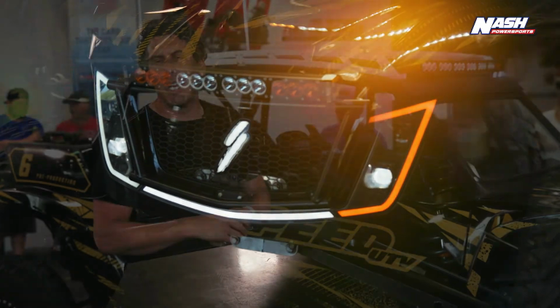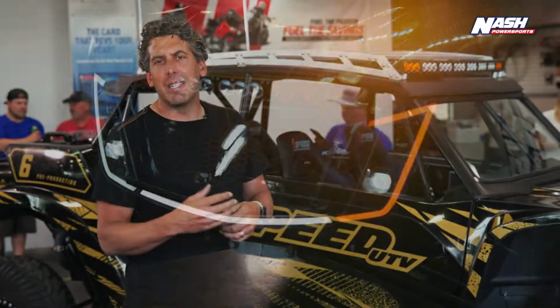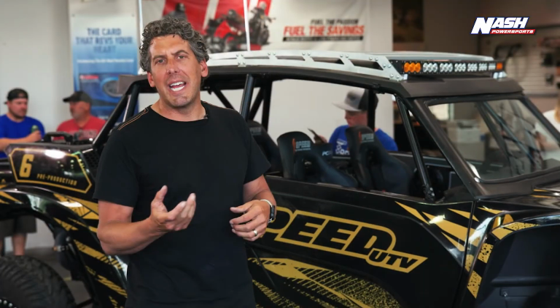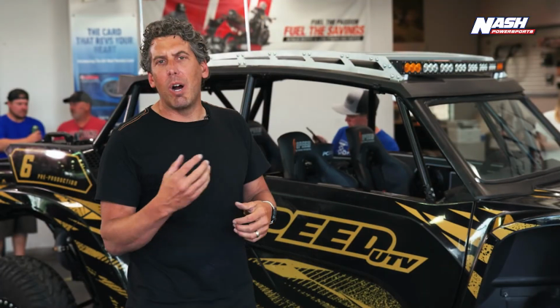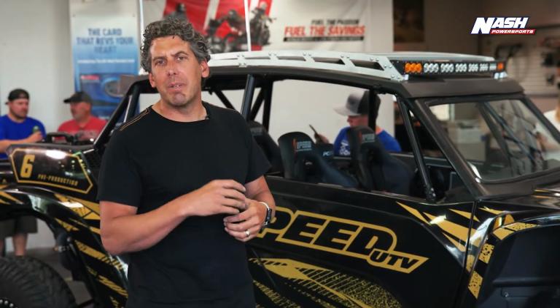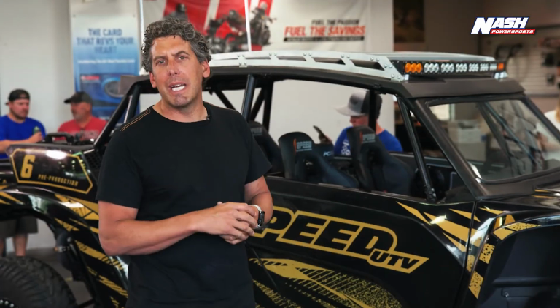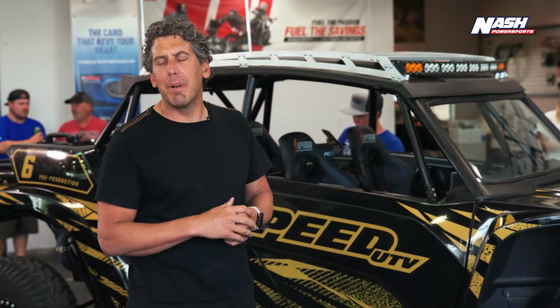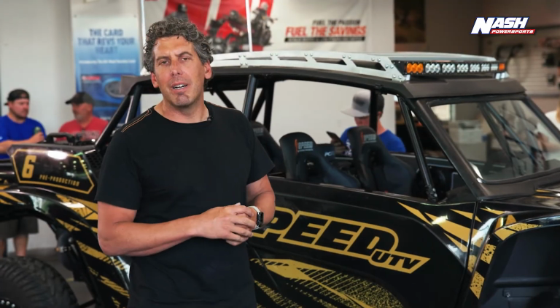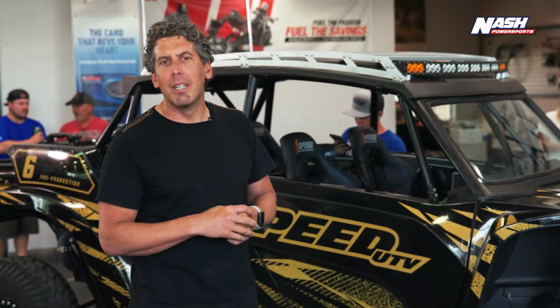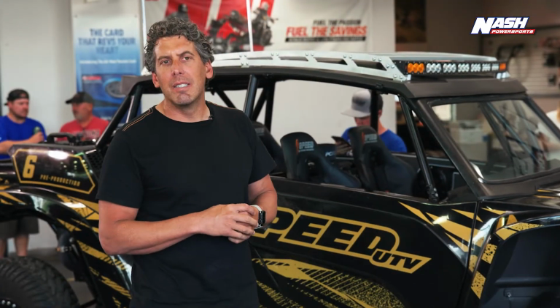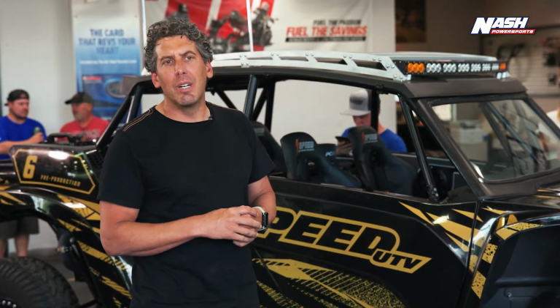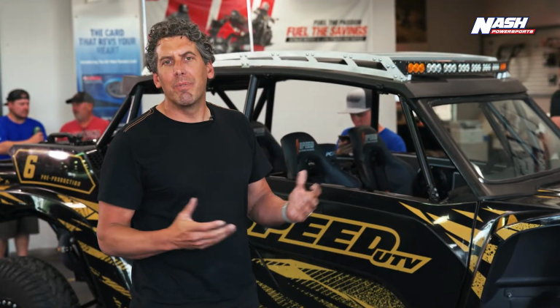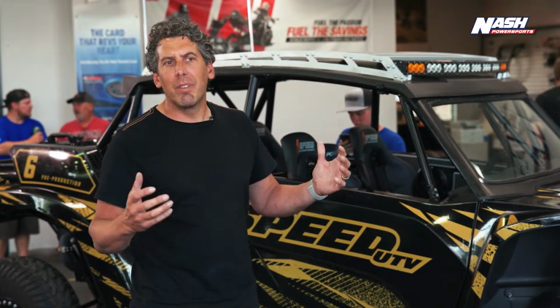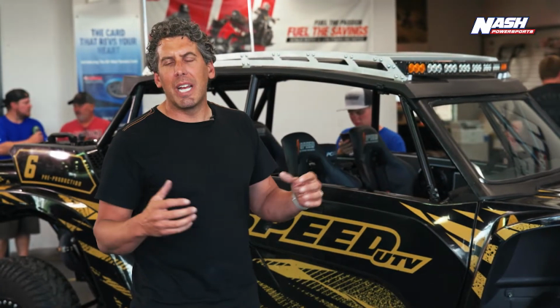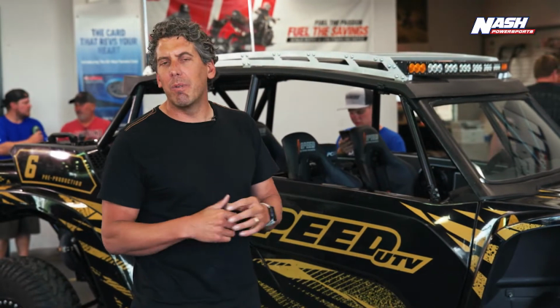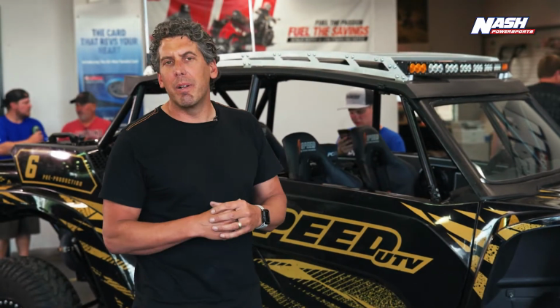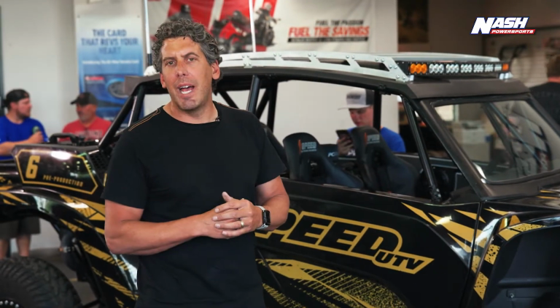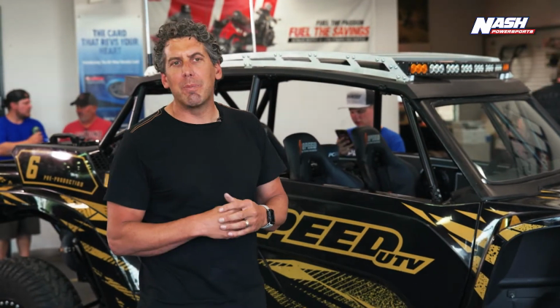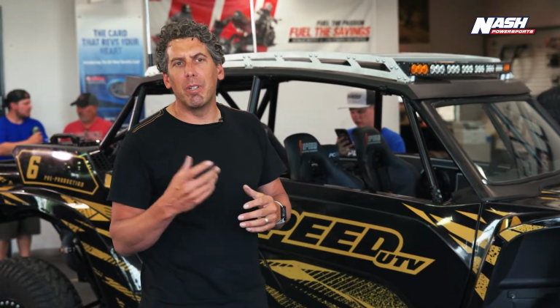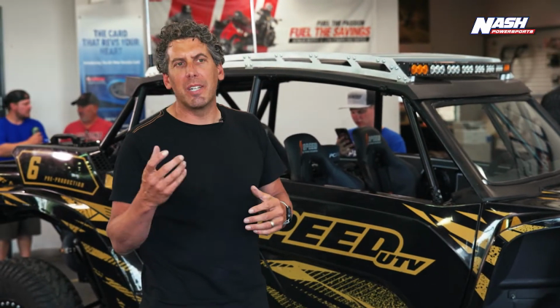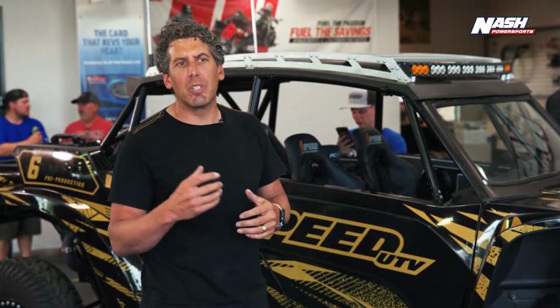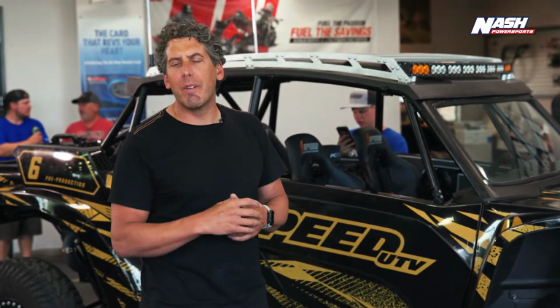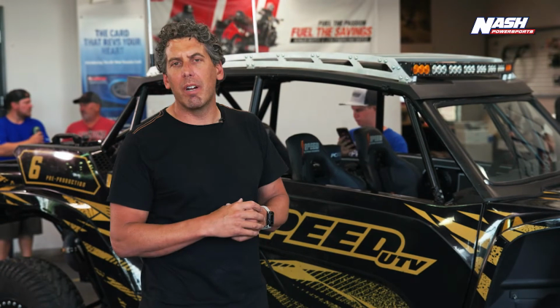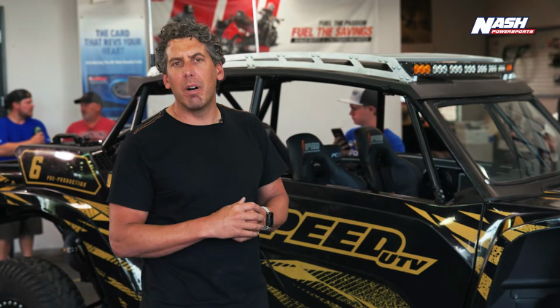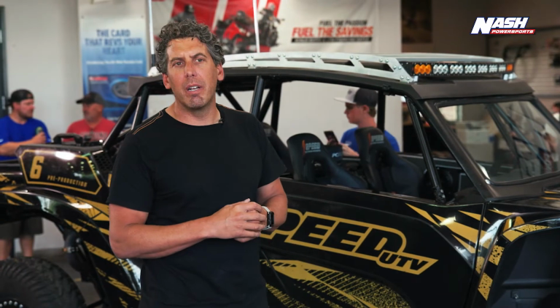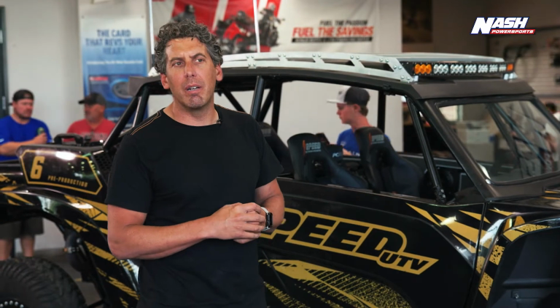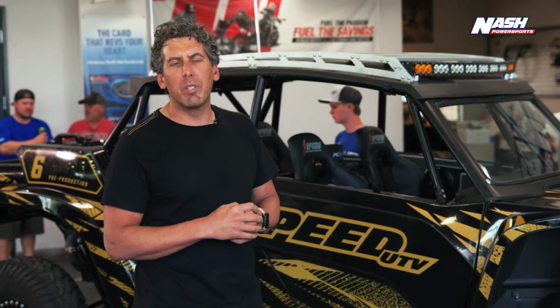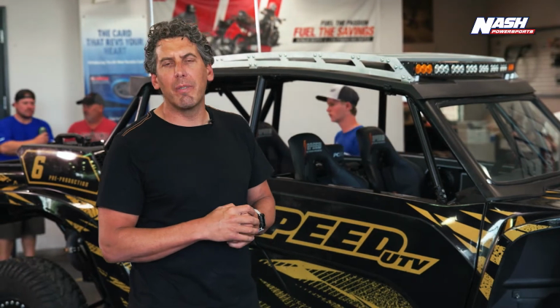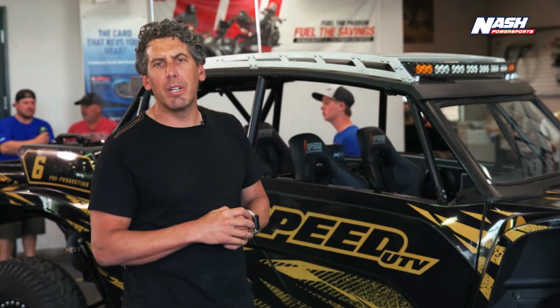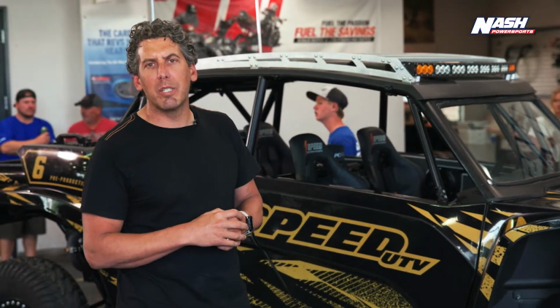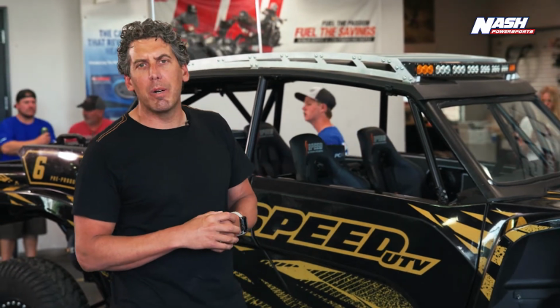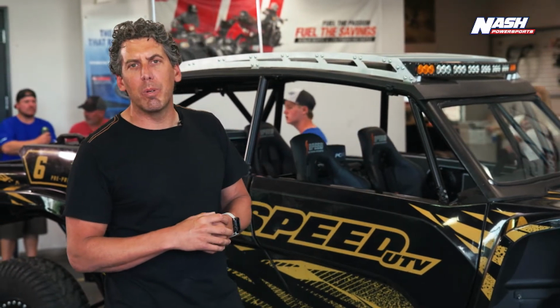Thank everyone at Nash — Bill Nash is a great friend of mine and I appreciate everyone at Nash Power Sports.